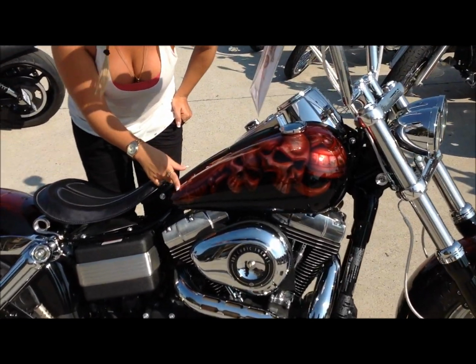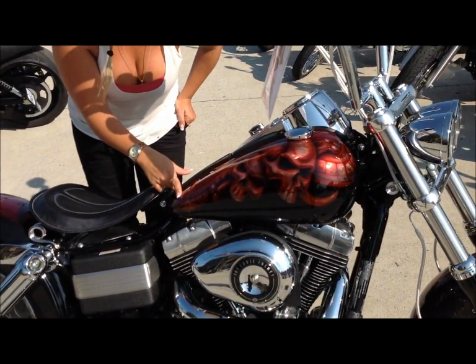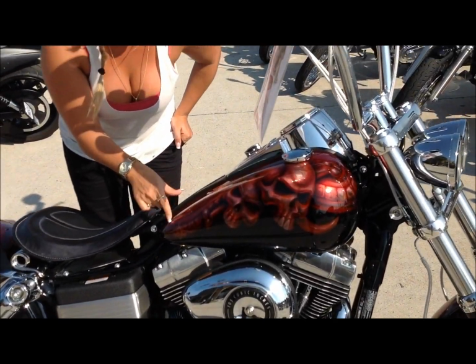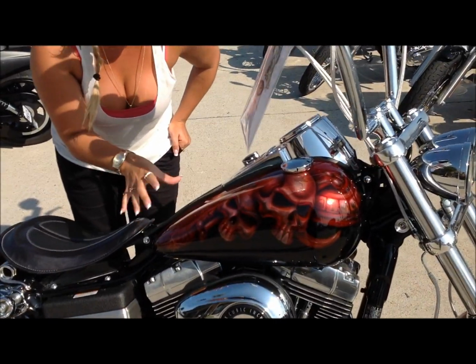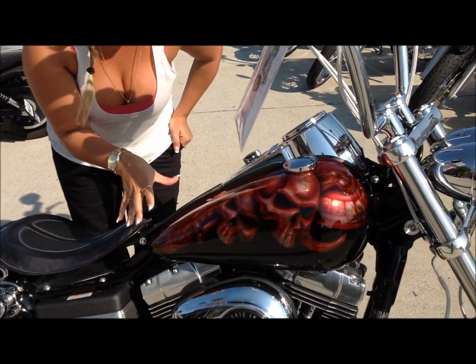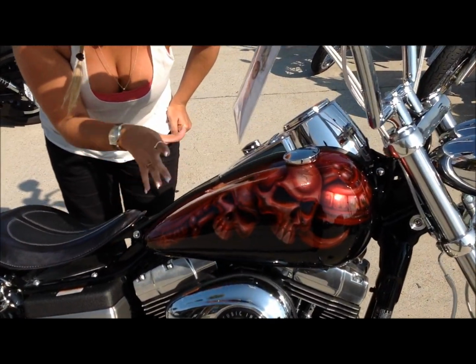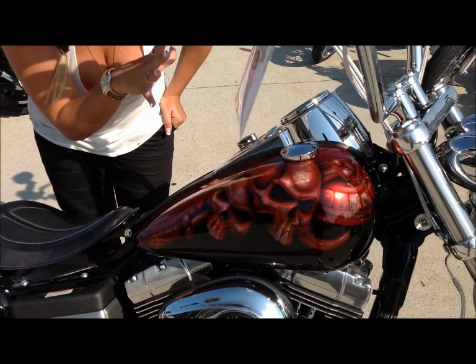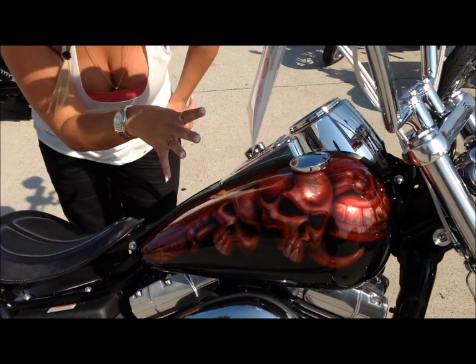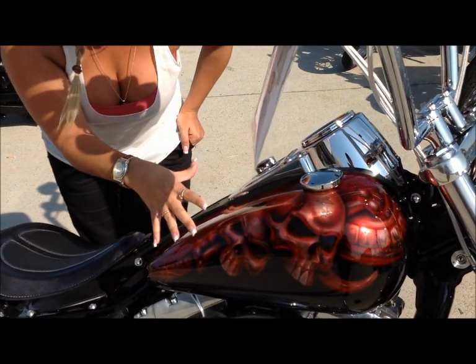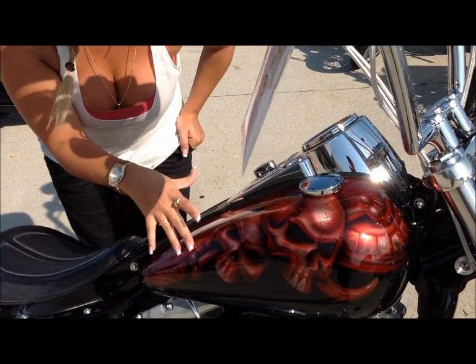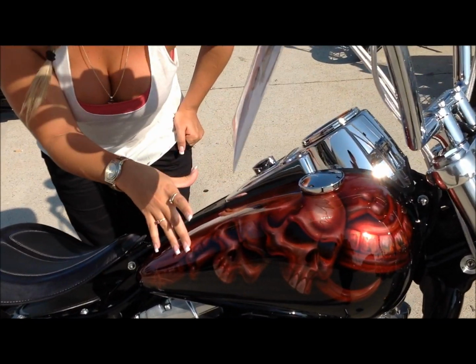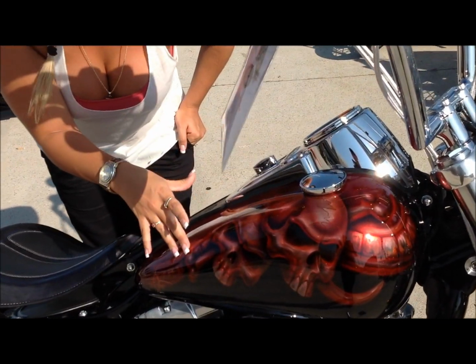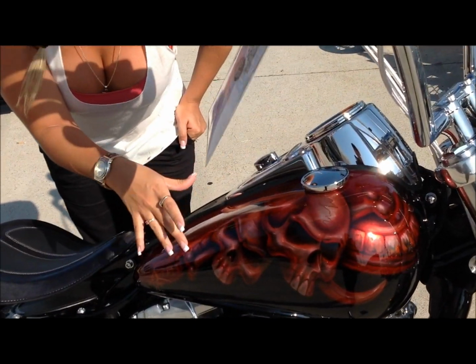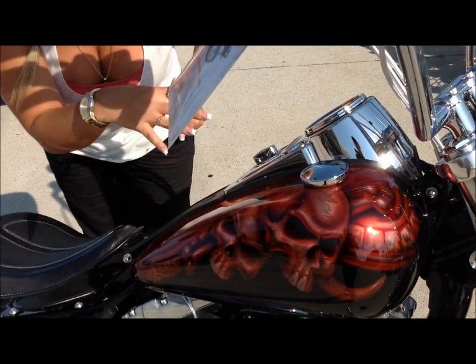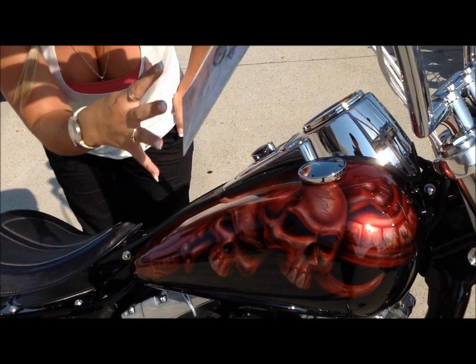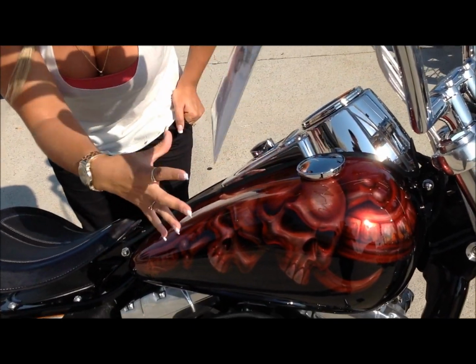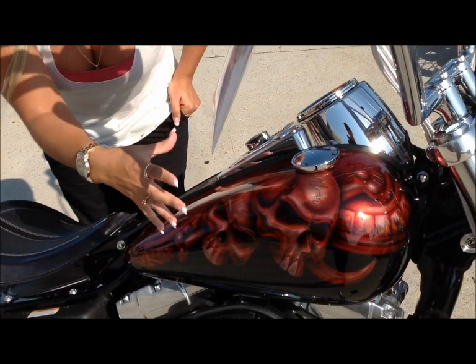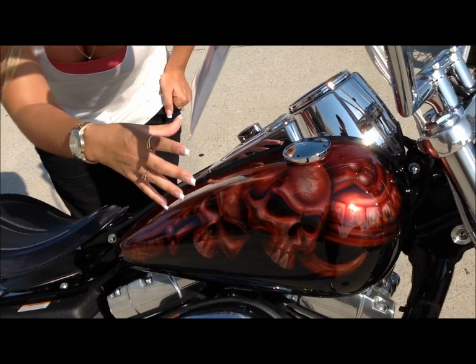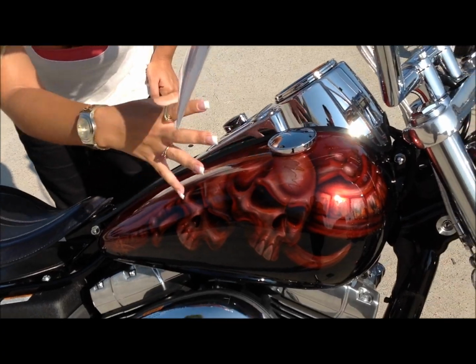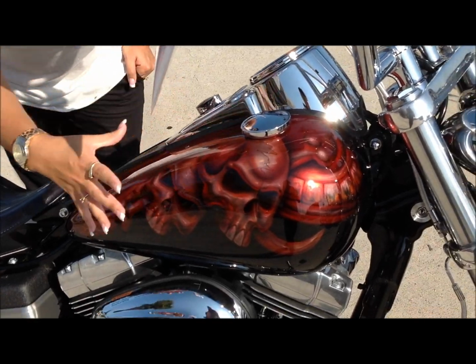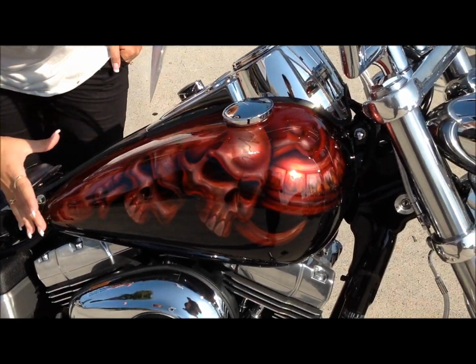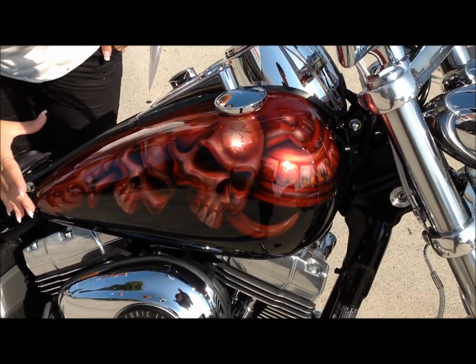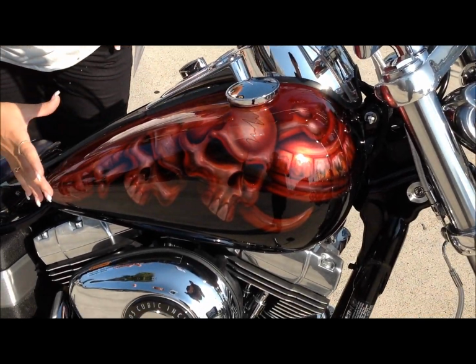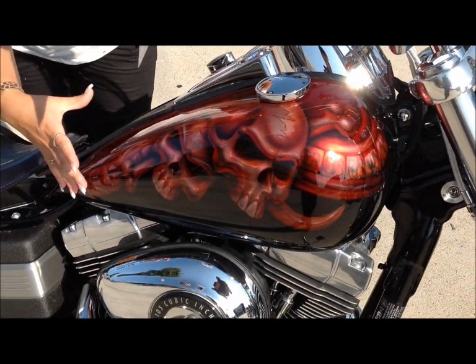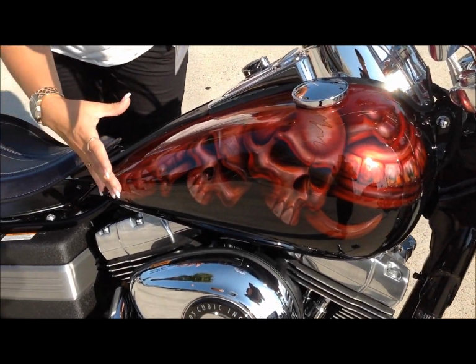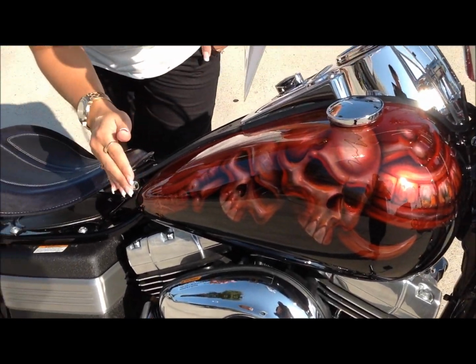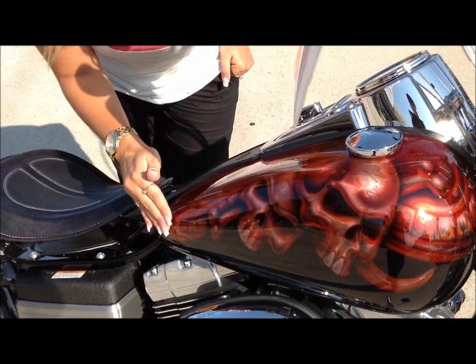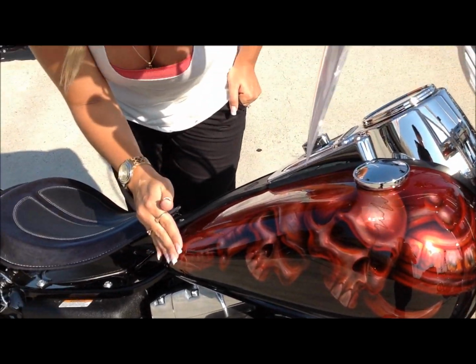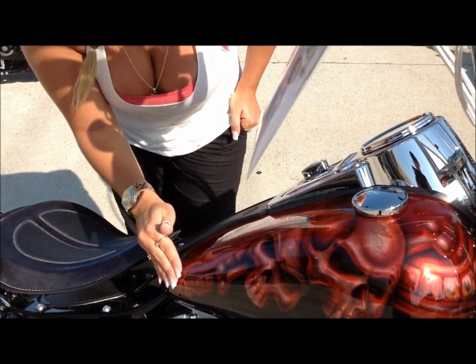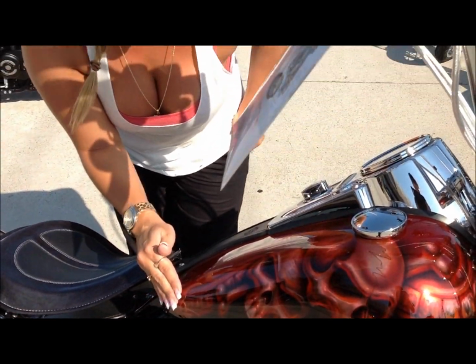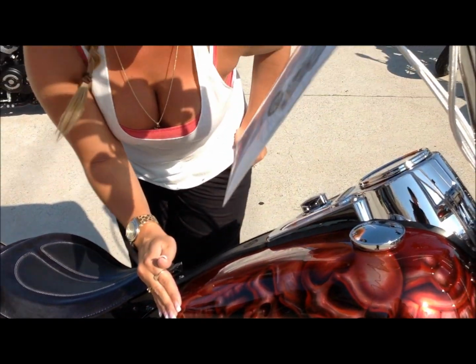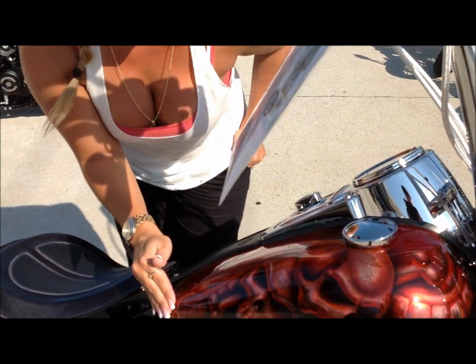Check this out — really dark Merlot color, the skulls, custom graphics. Really, really badass.